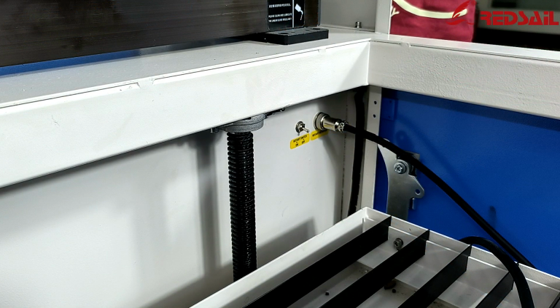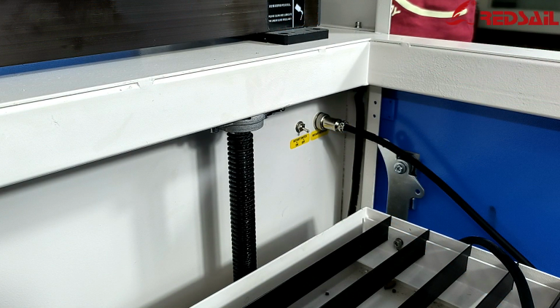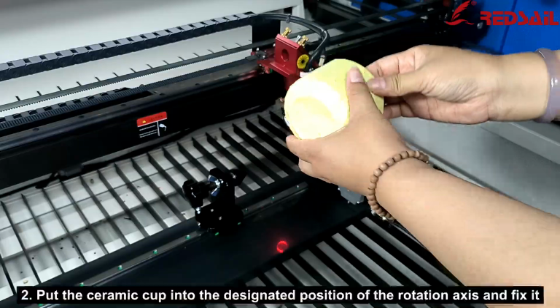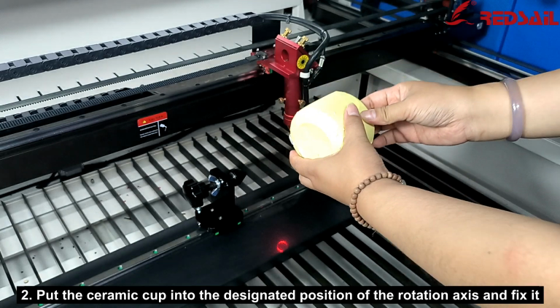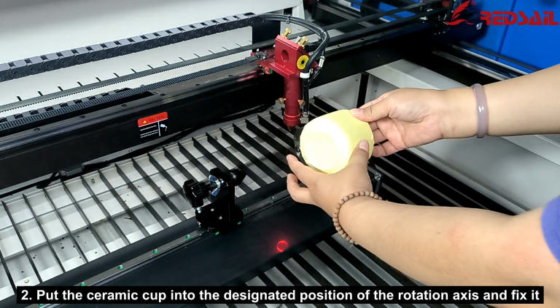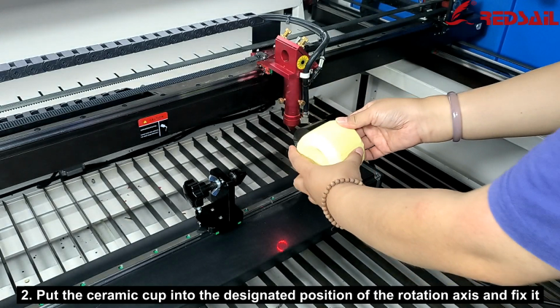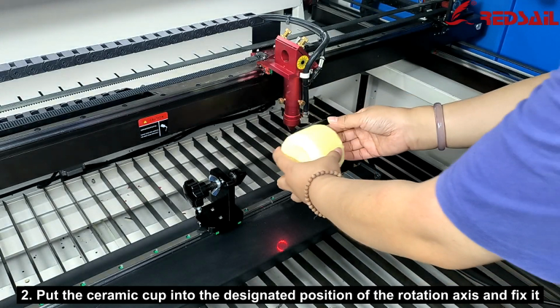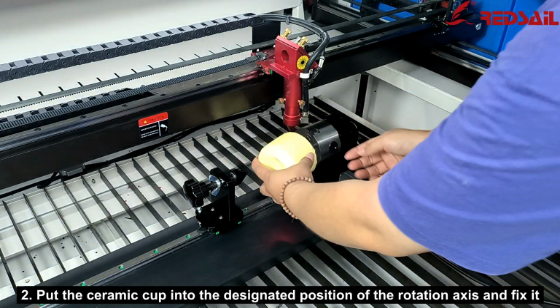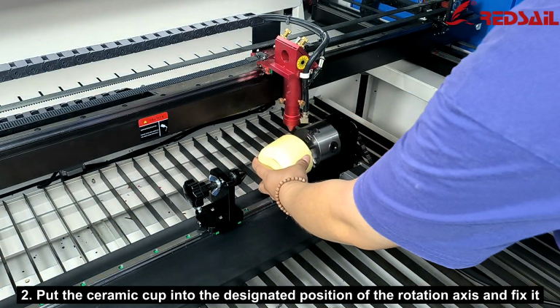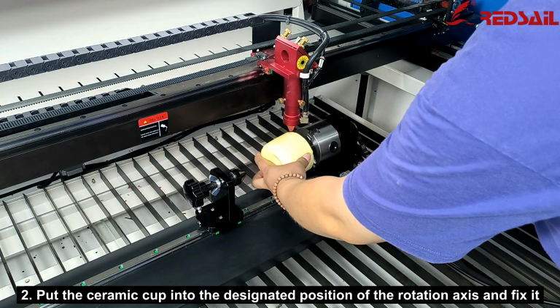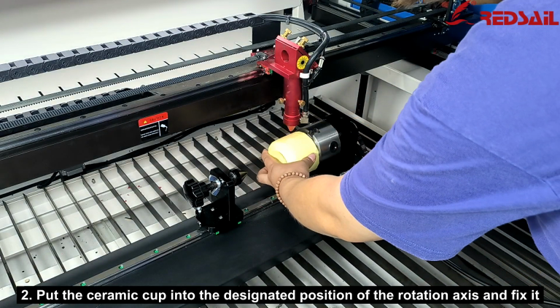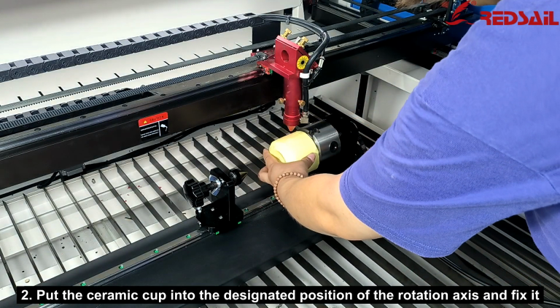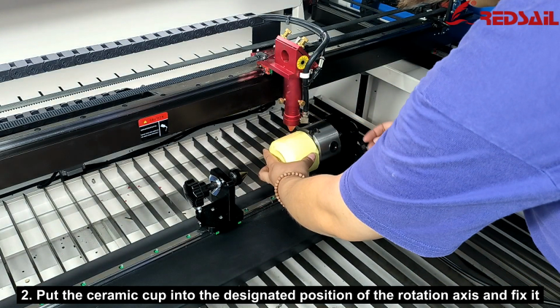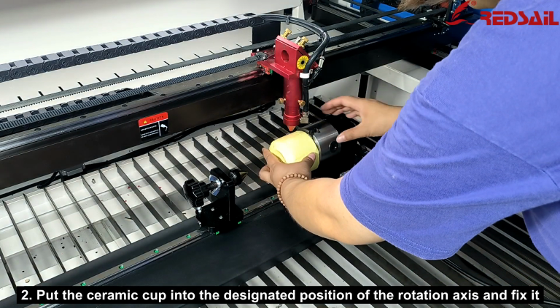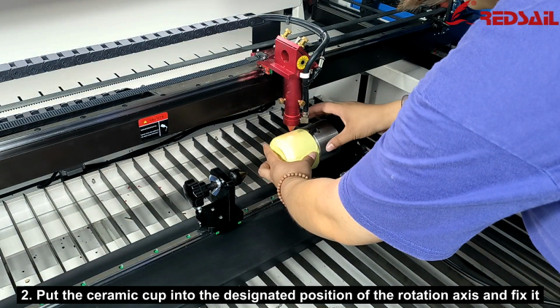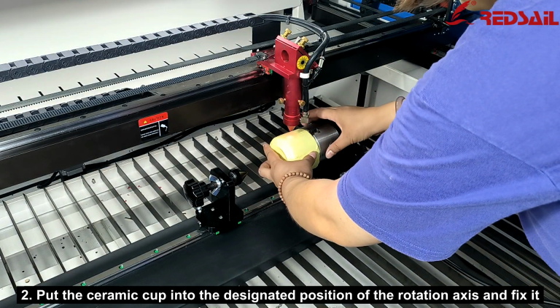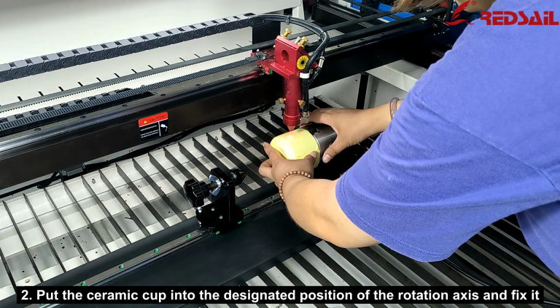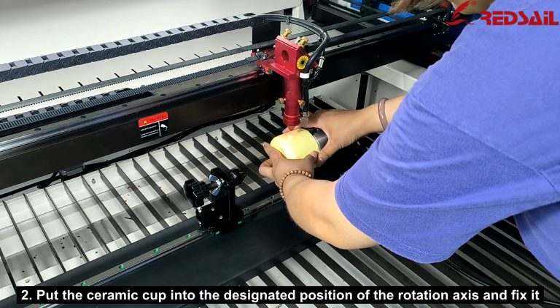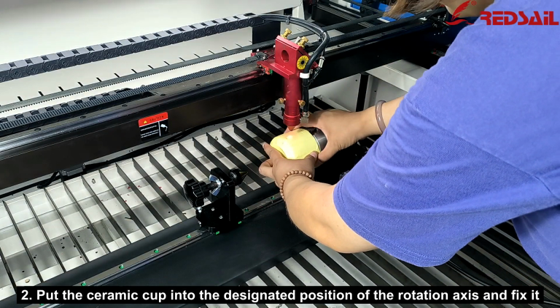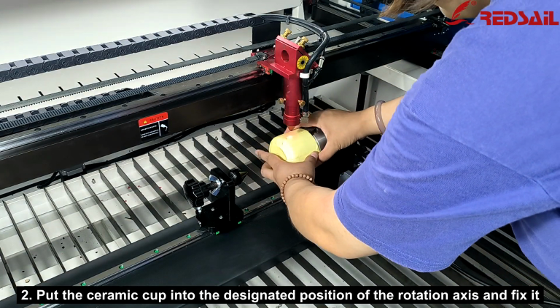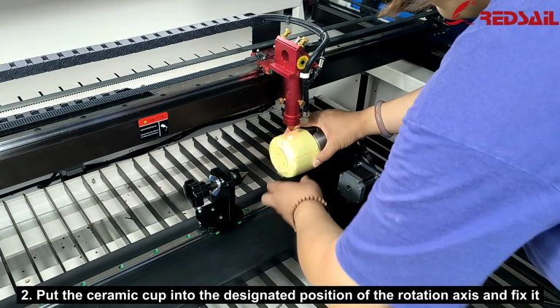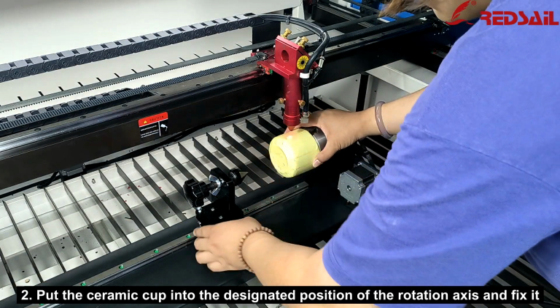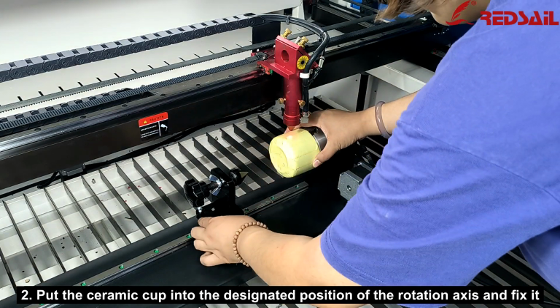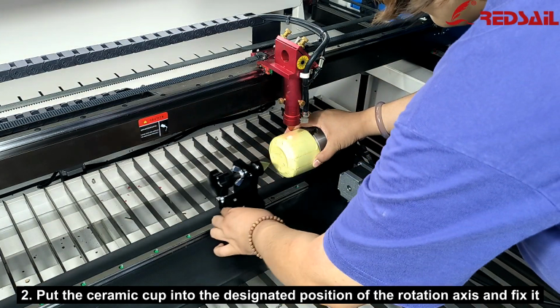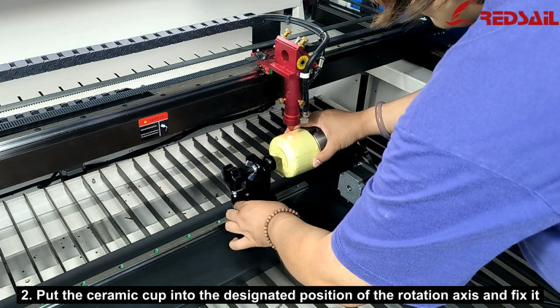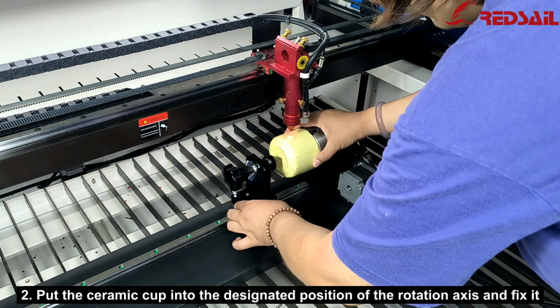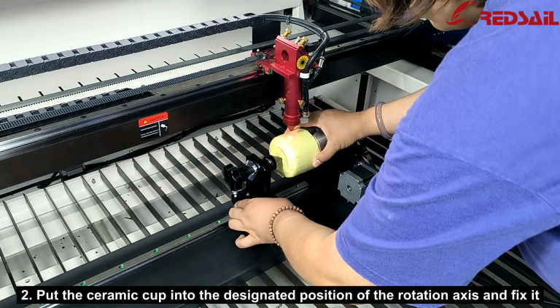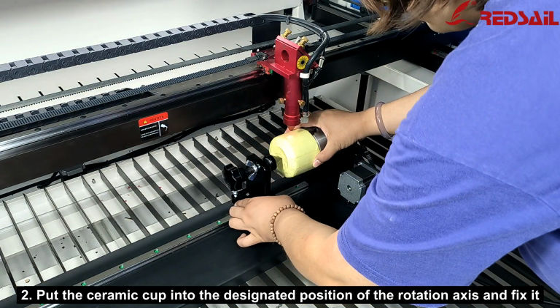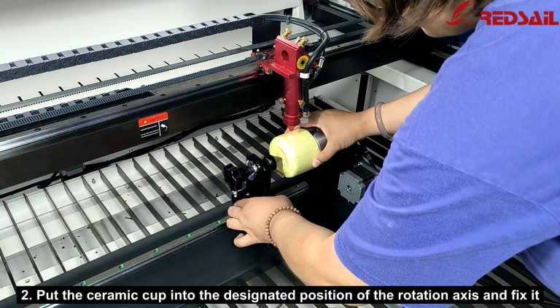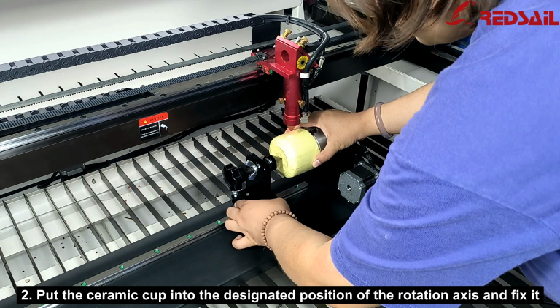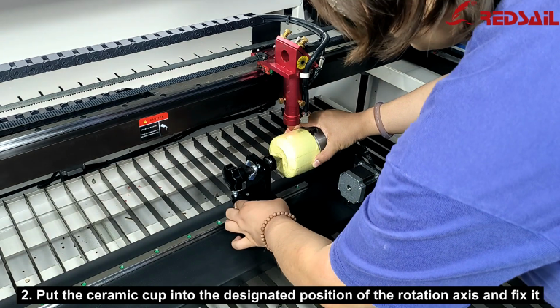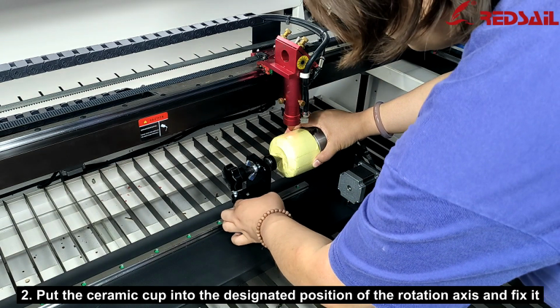Step 2: Put the ceramic cup into the designated position of the rotation axis and fix it.